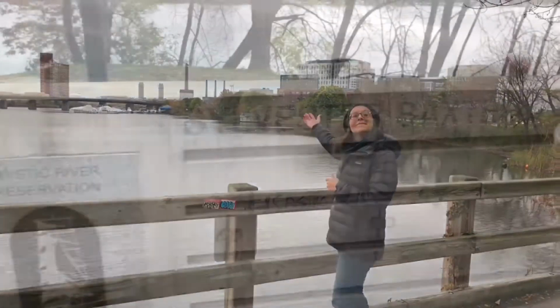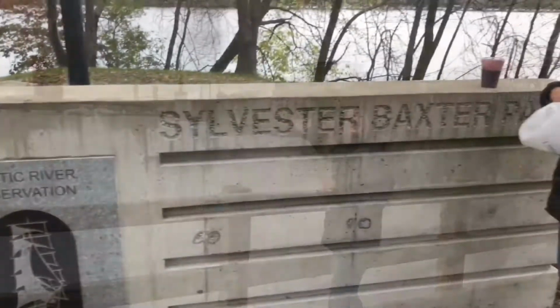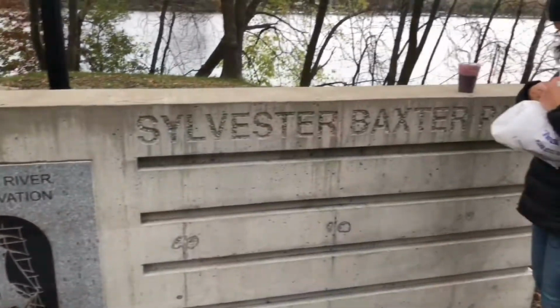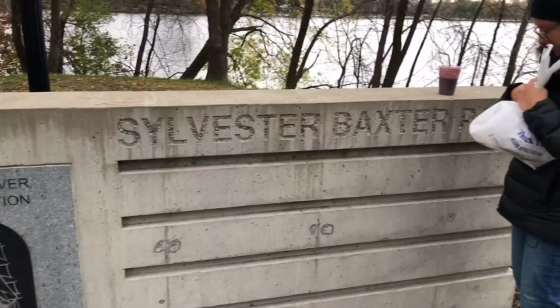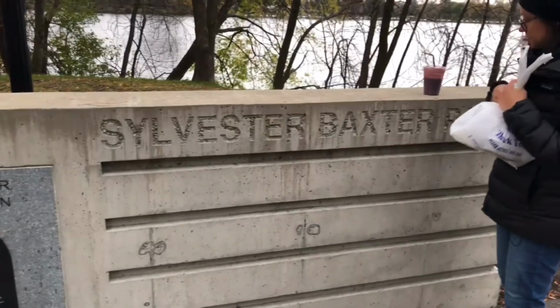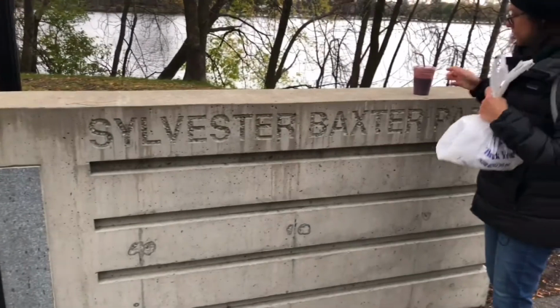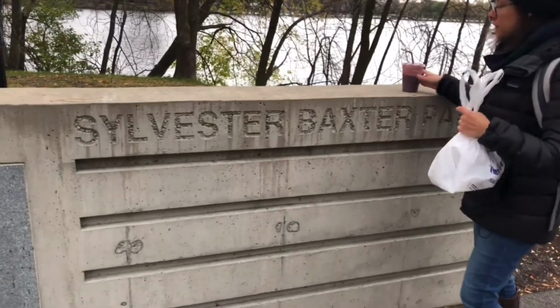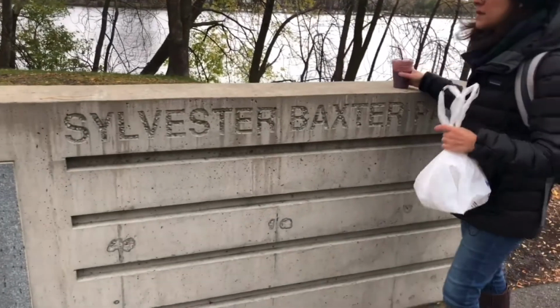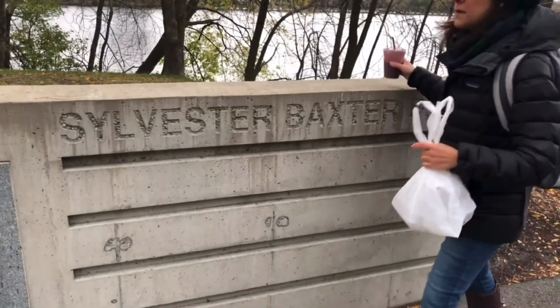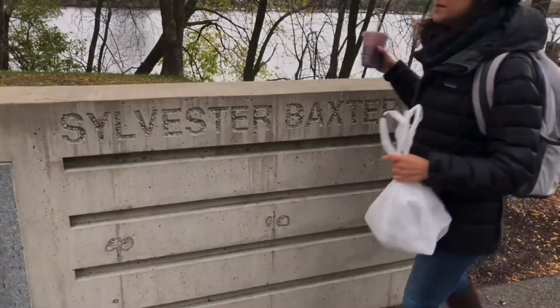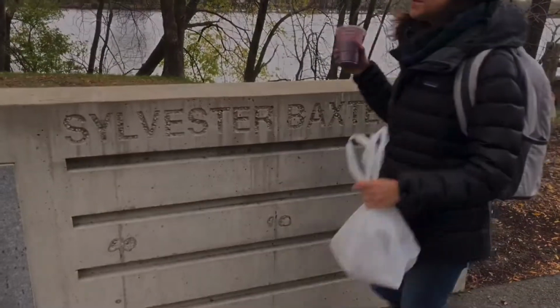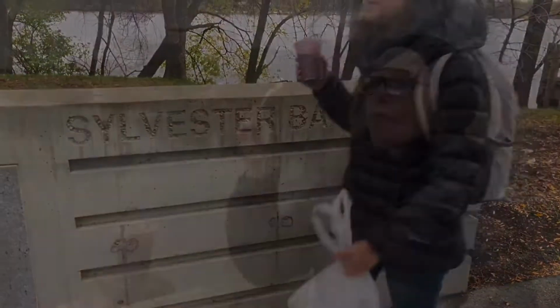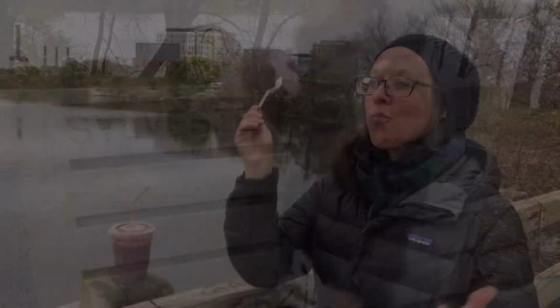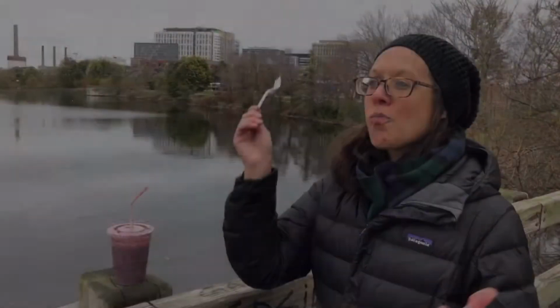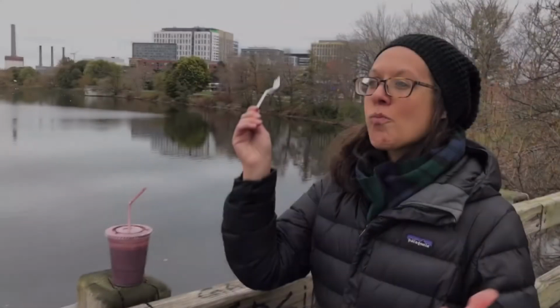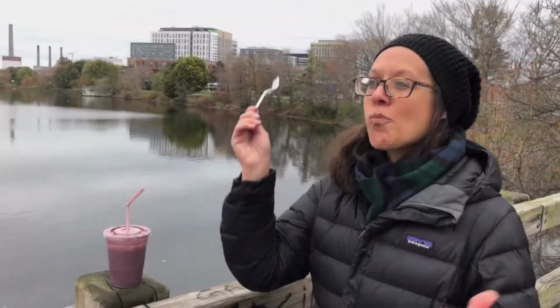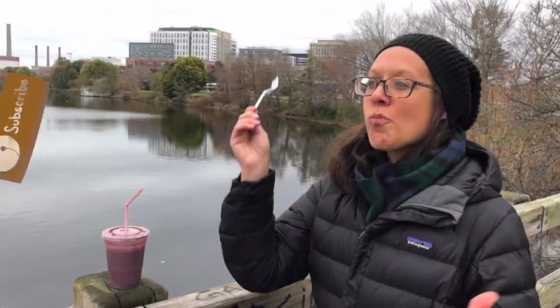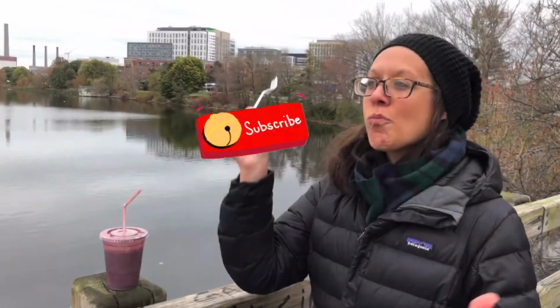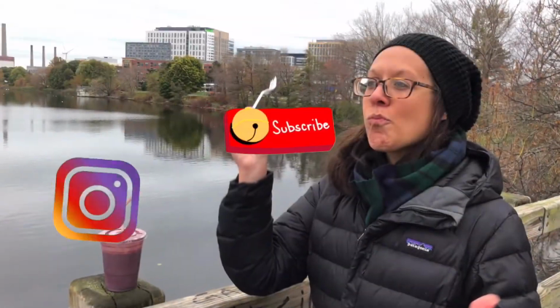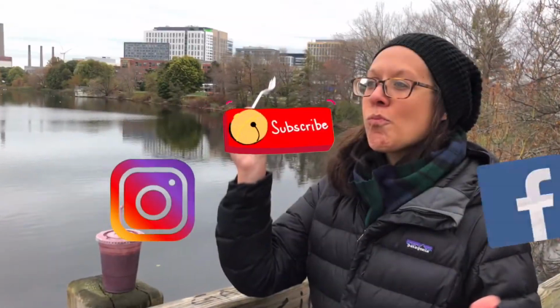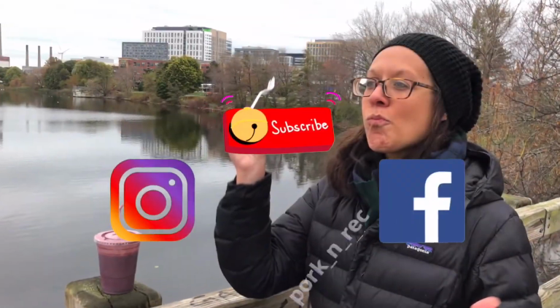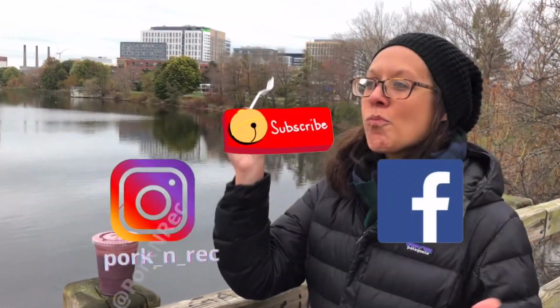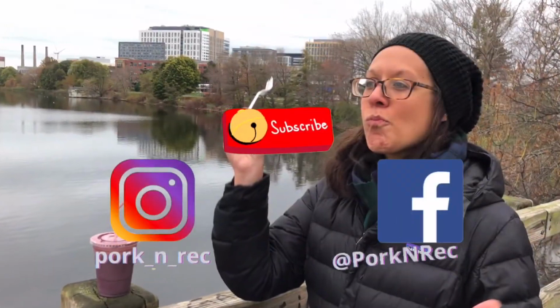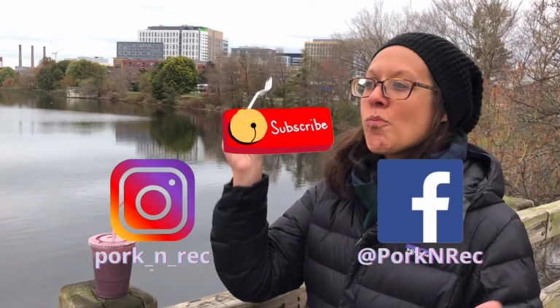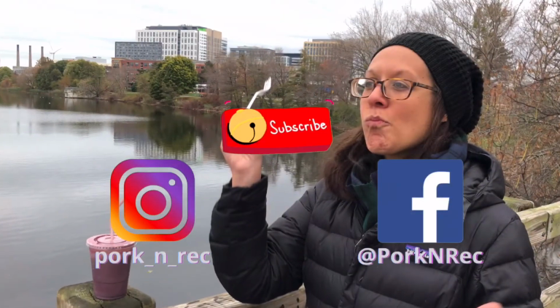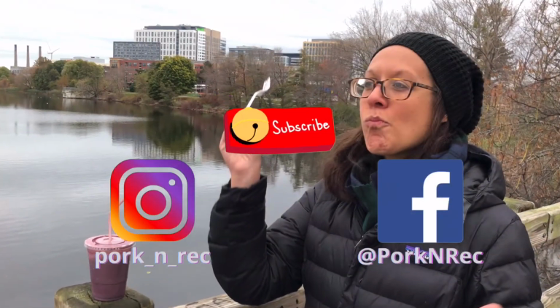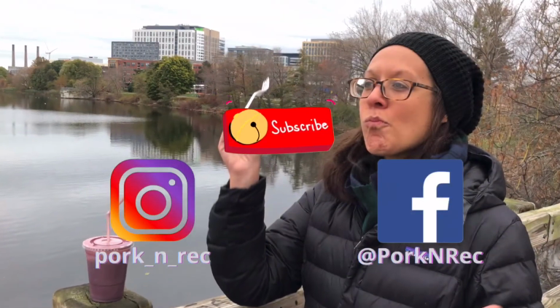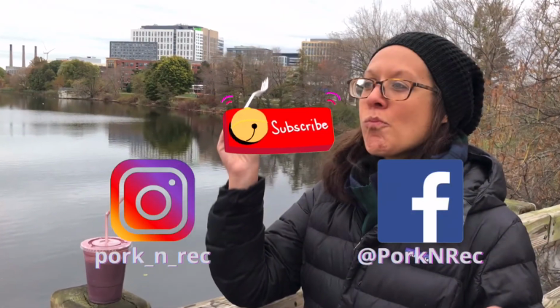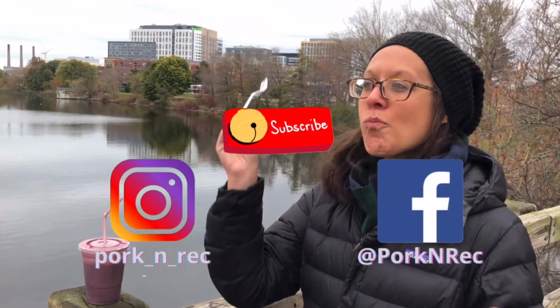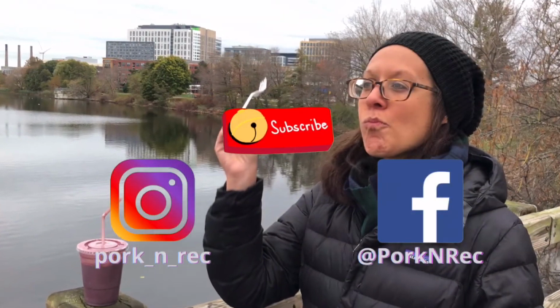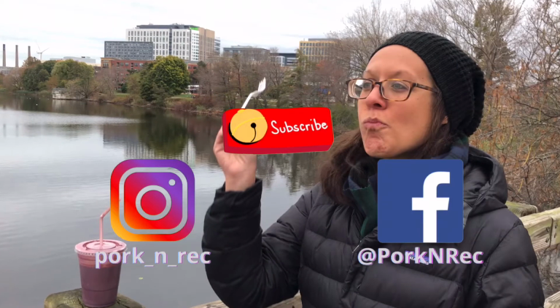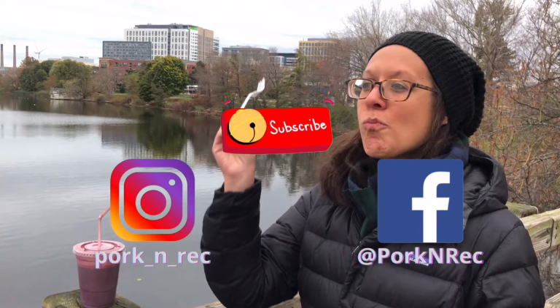Sylvester Baxter Park — that's where we're at. Okay, thank you. Bye!